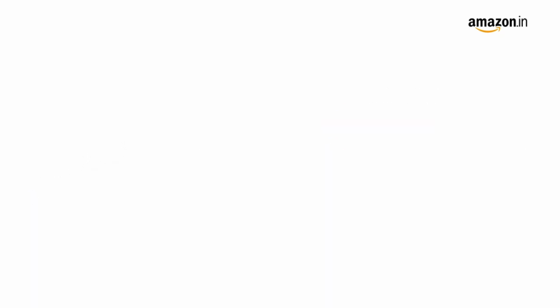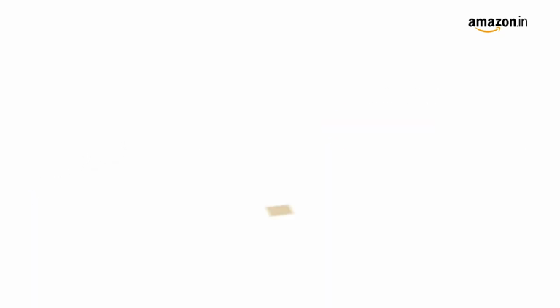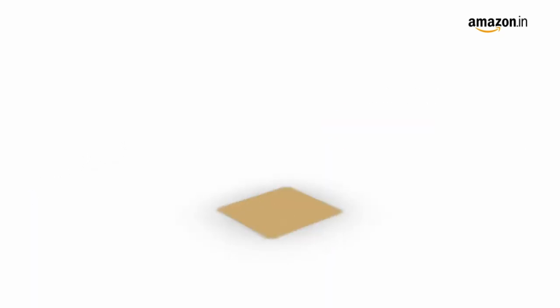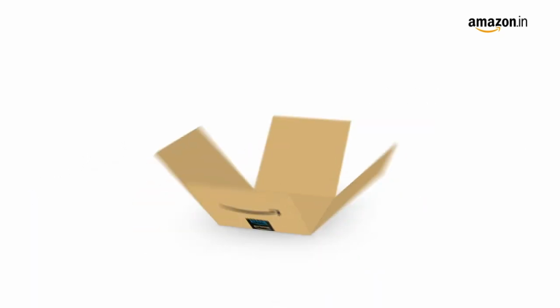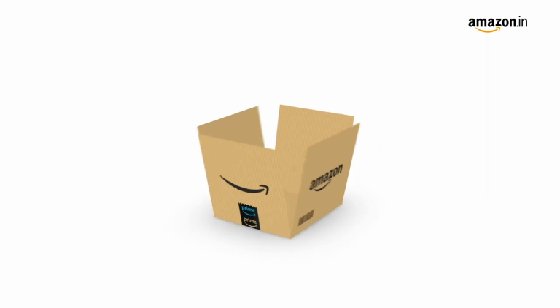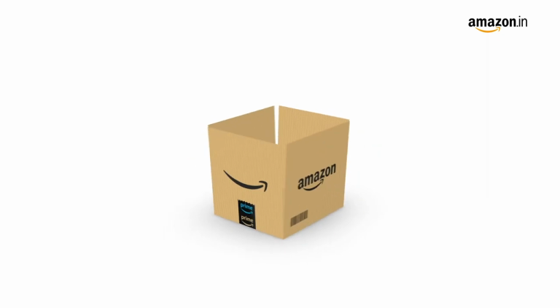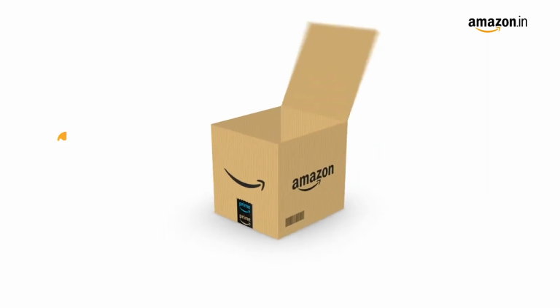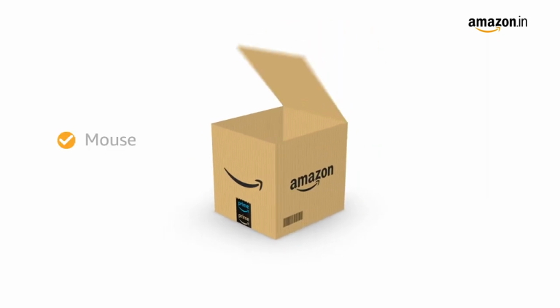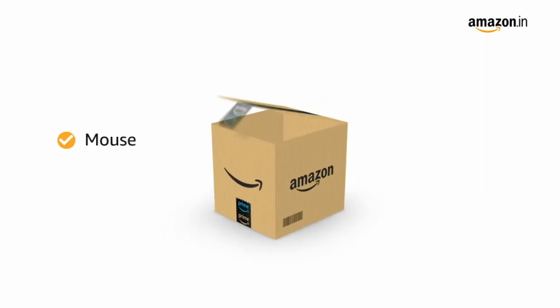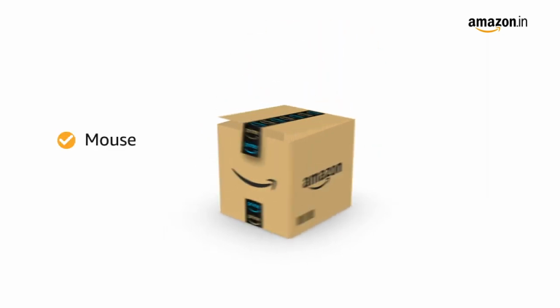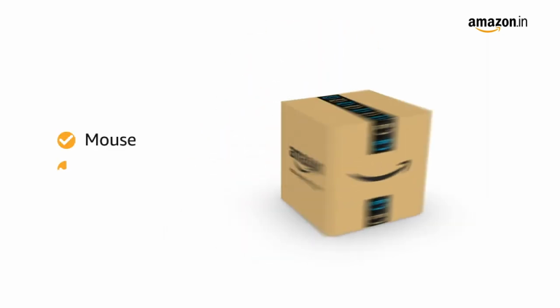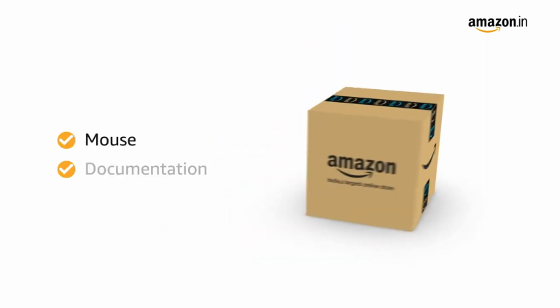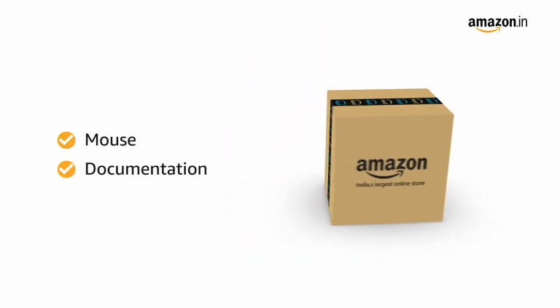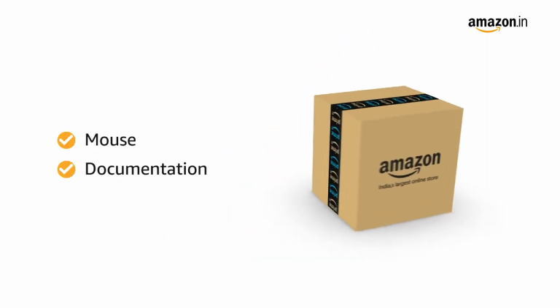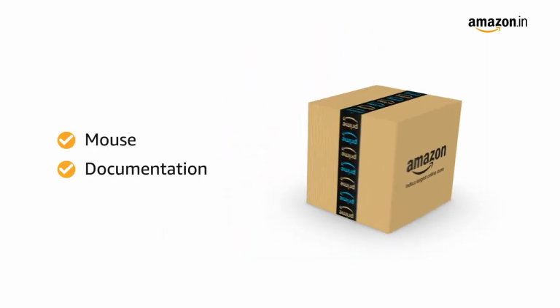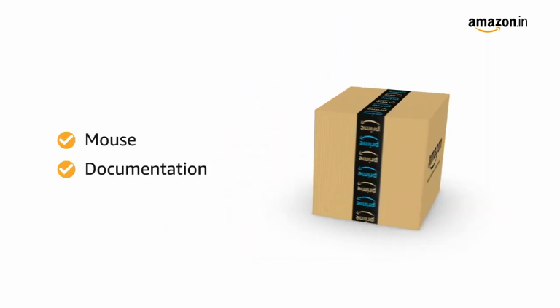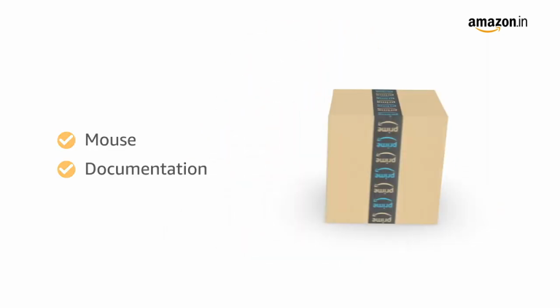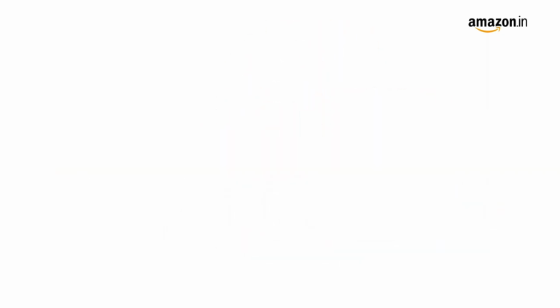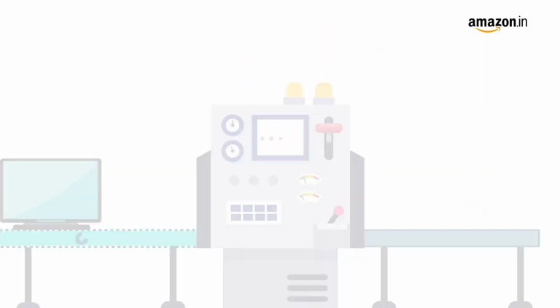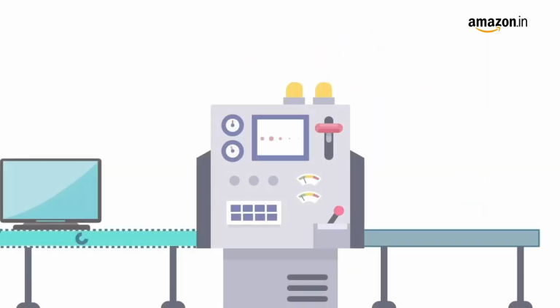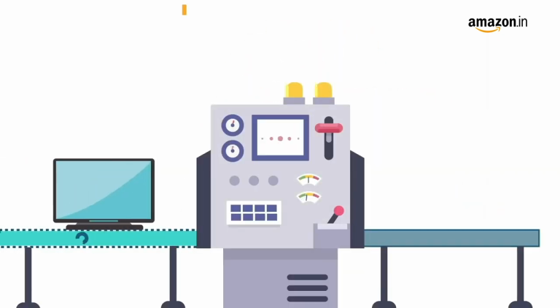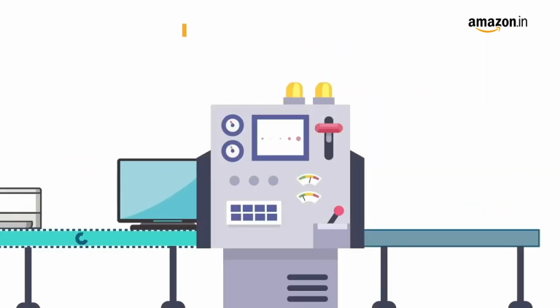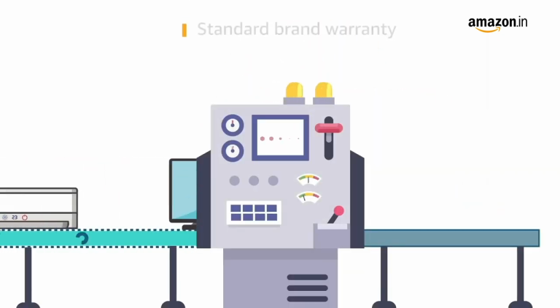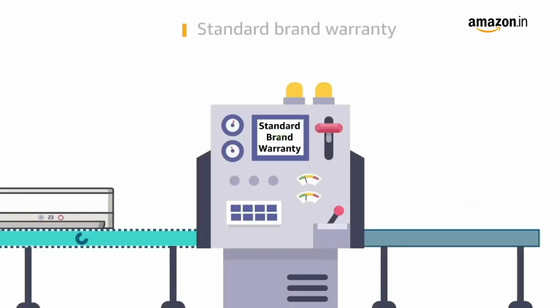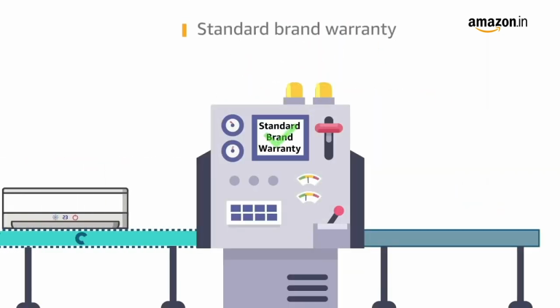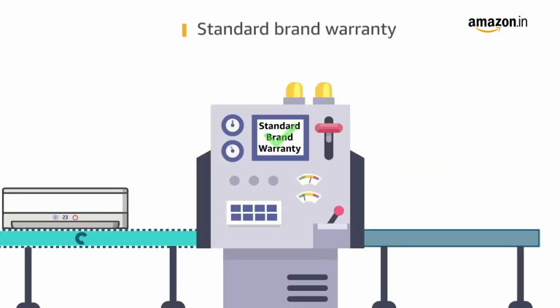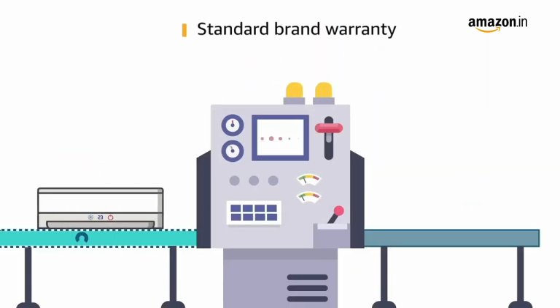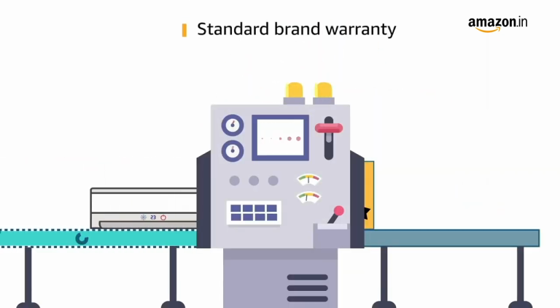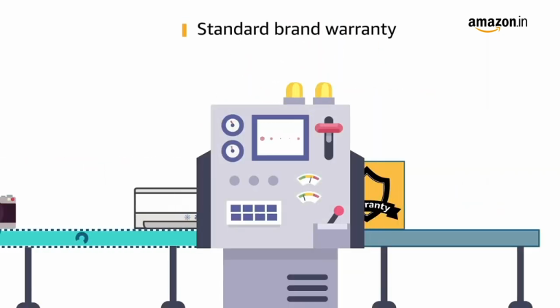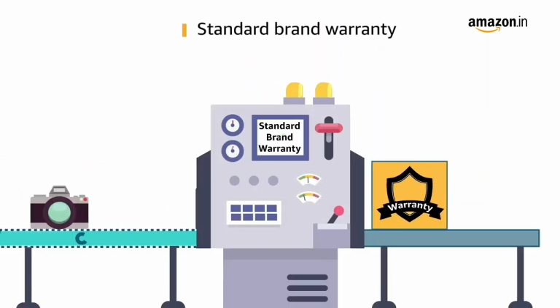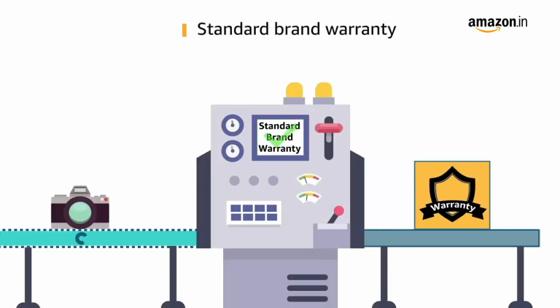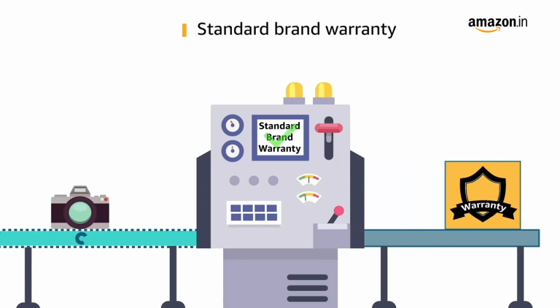Inside the box you will find the mouse and documentation. This product comes with standard brand warranty.